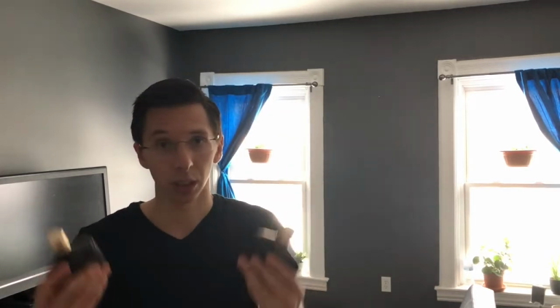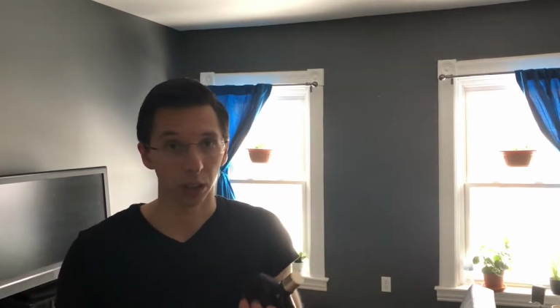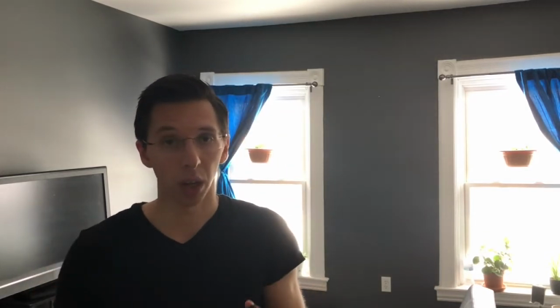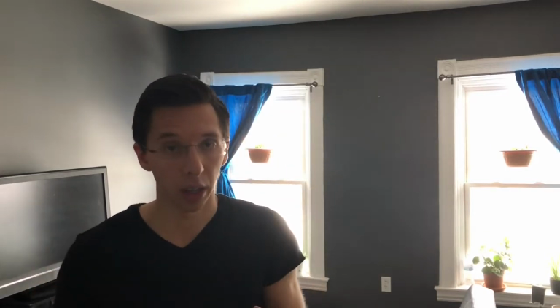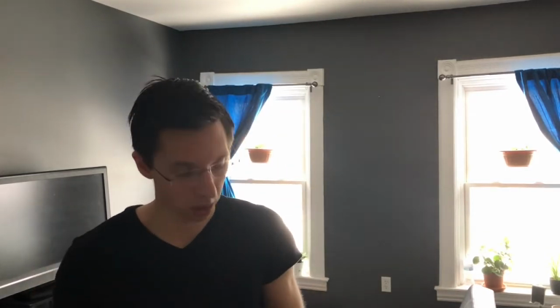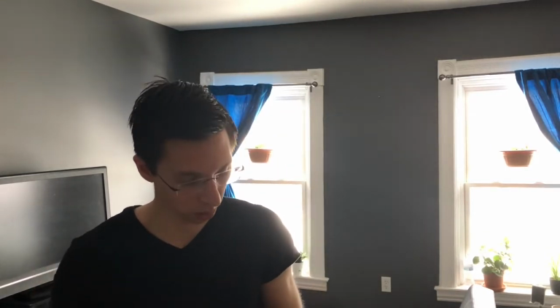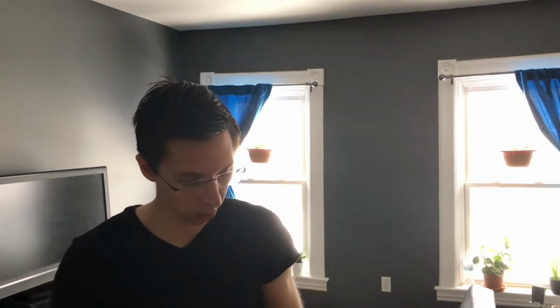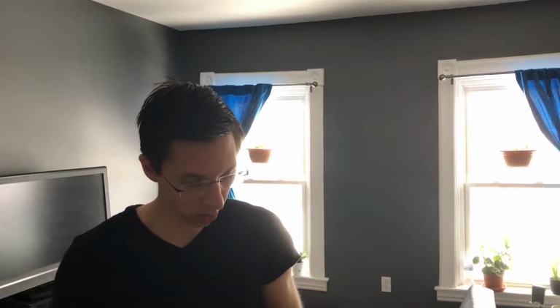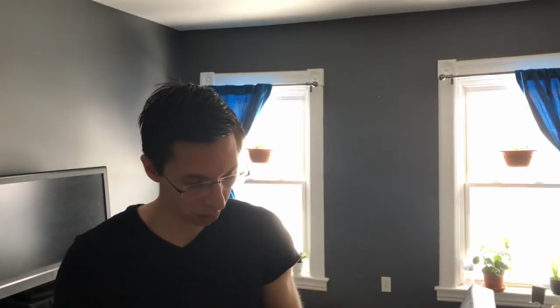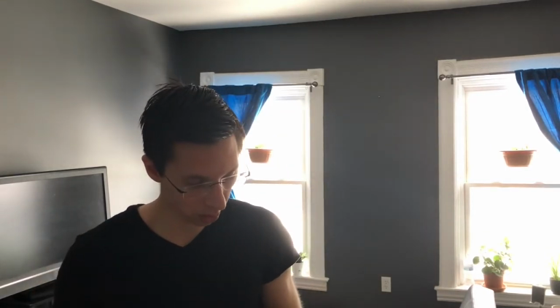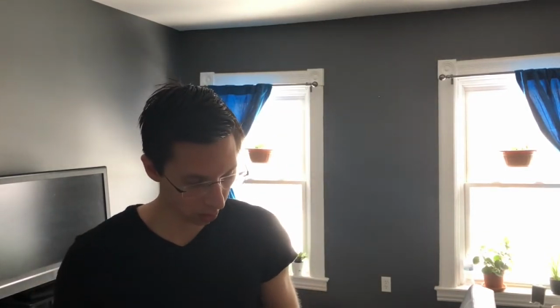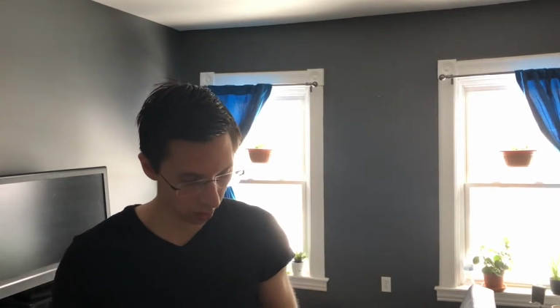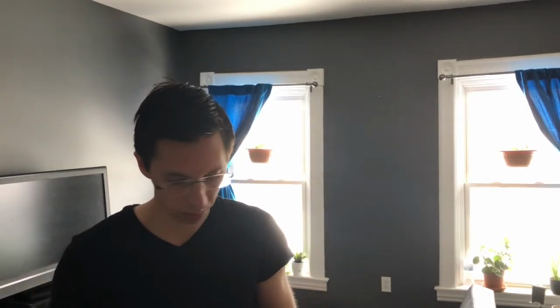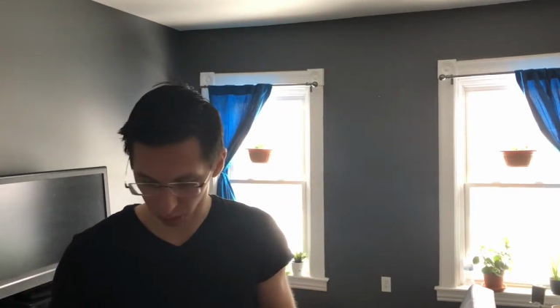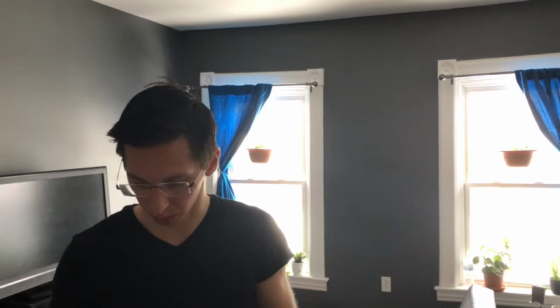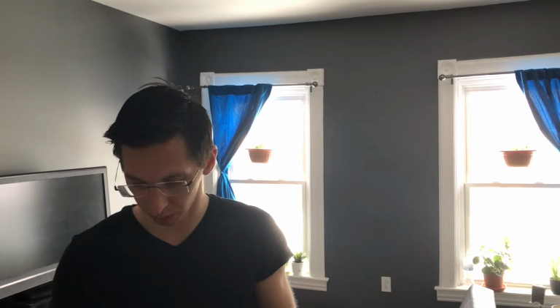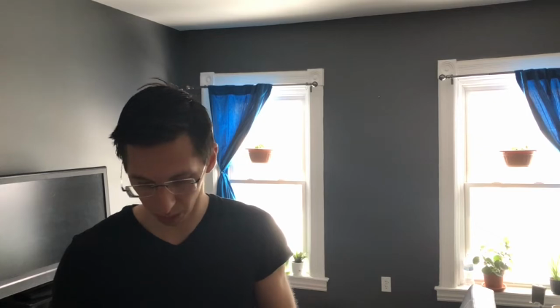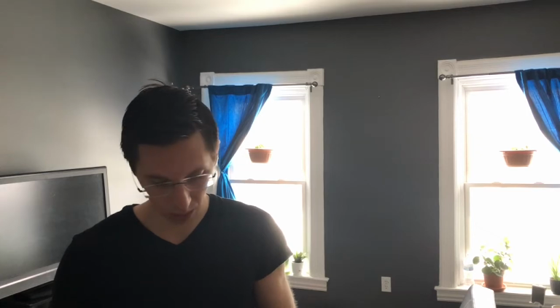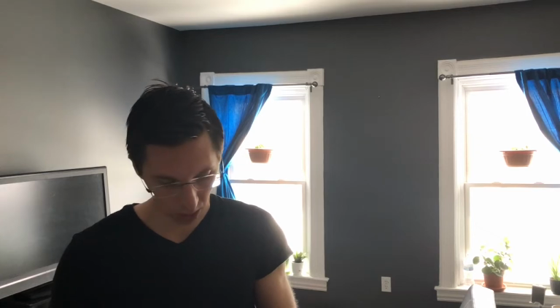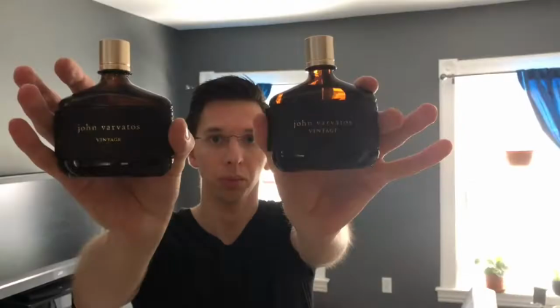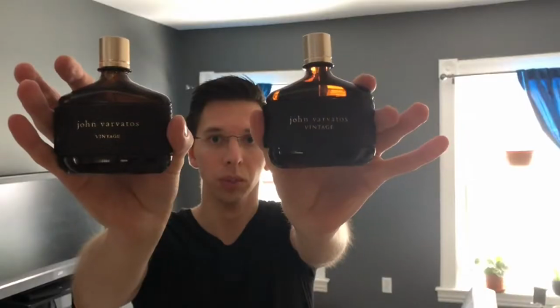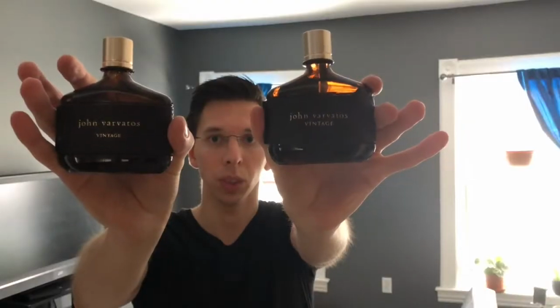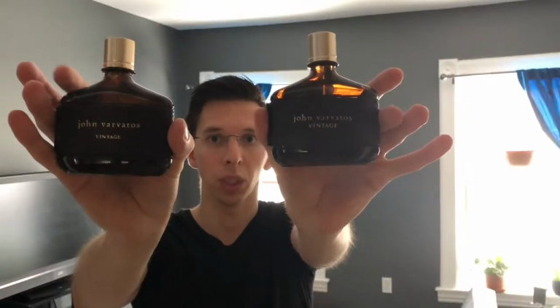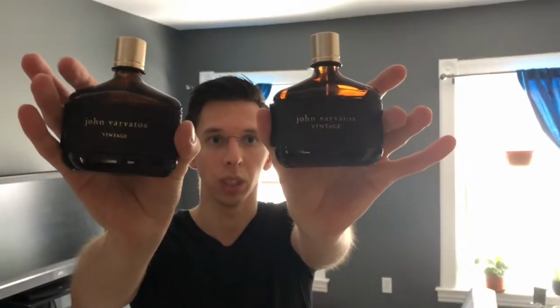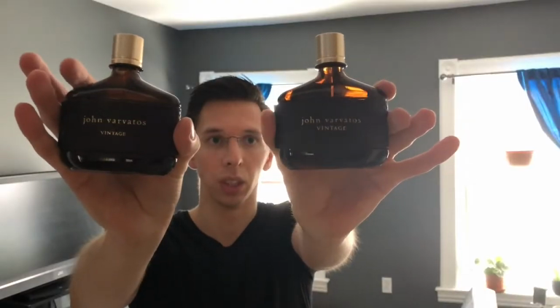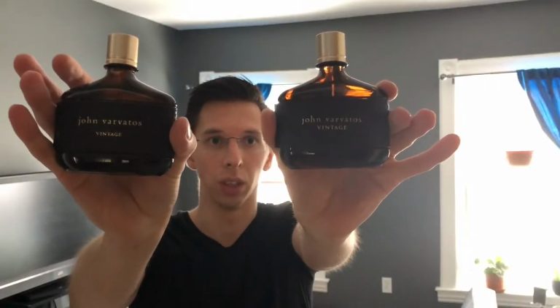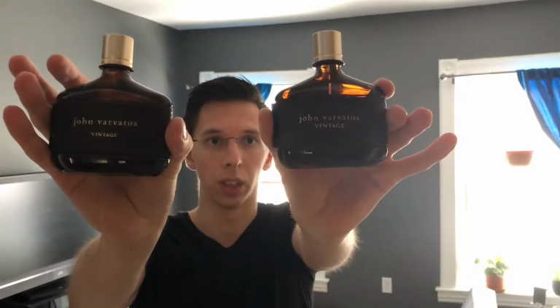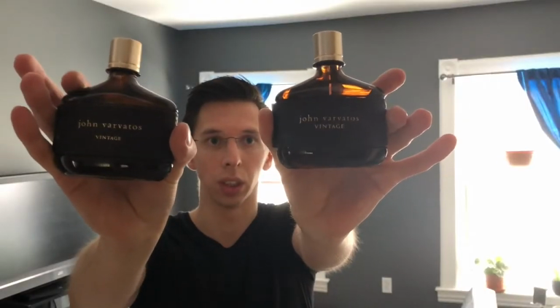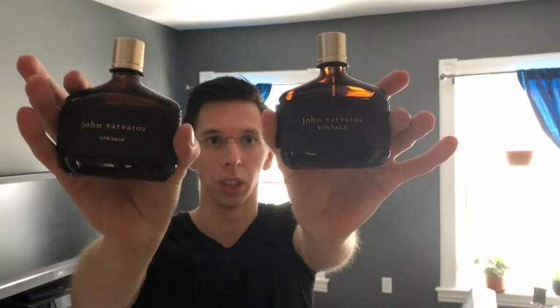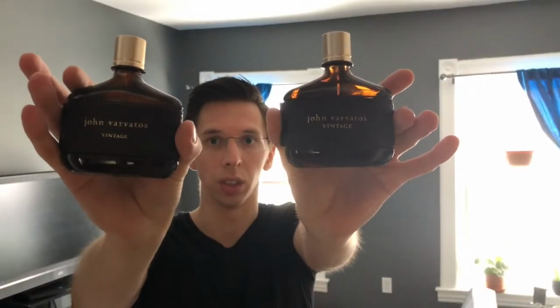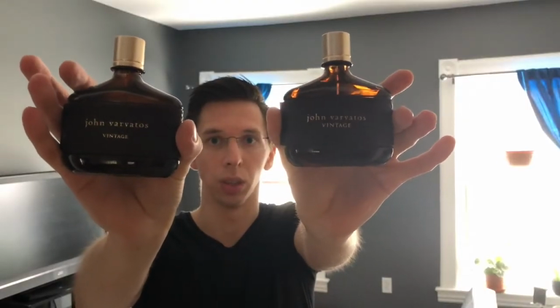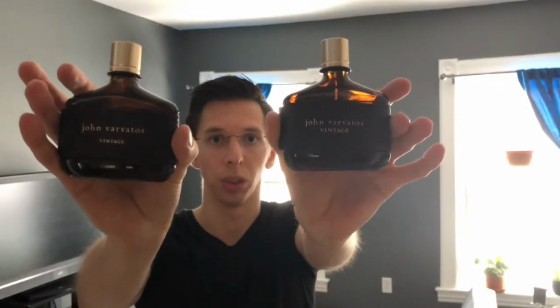These are just my sort of opinions, sort of a review. I have slightly larger scales than this one.